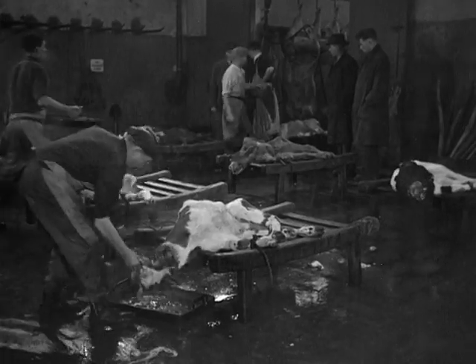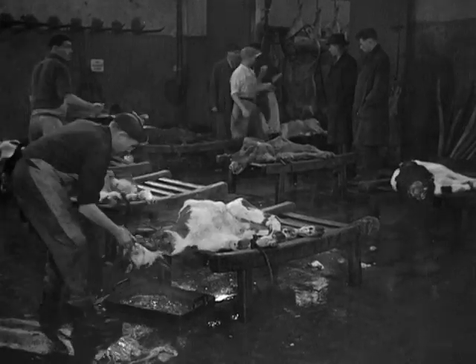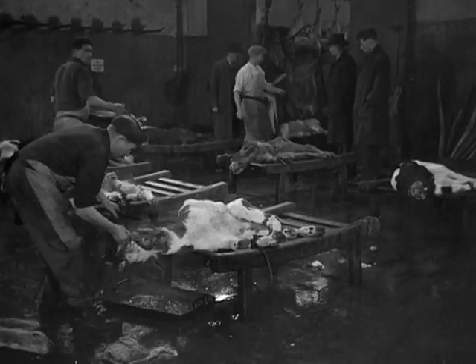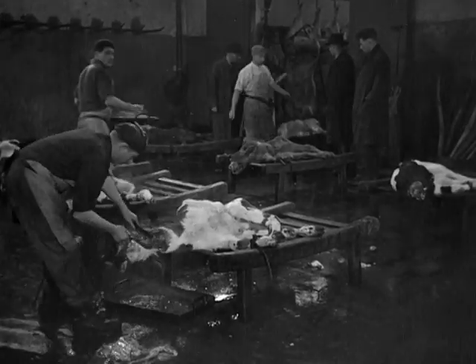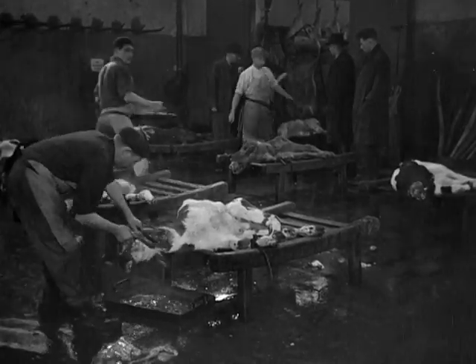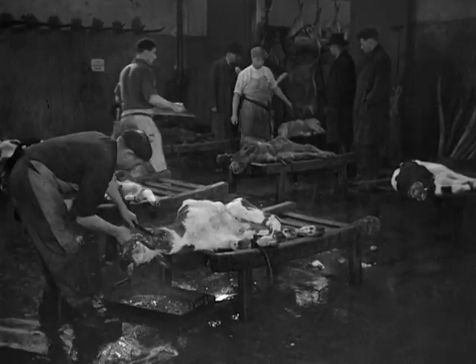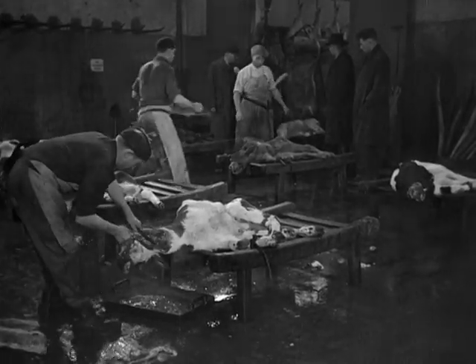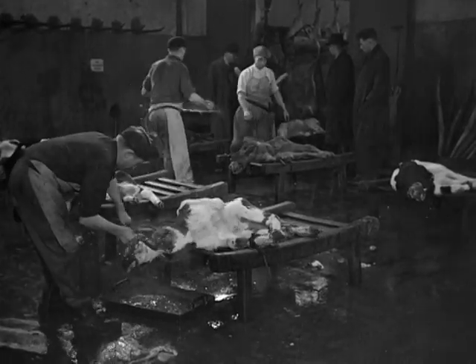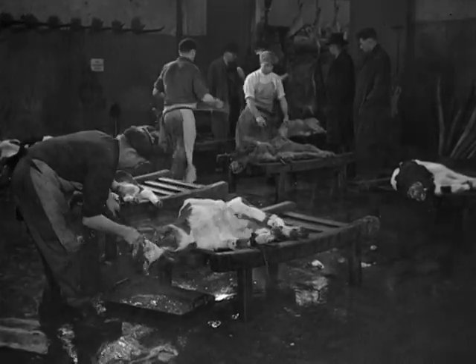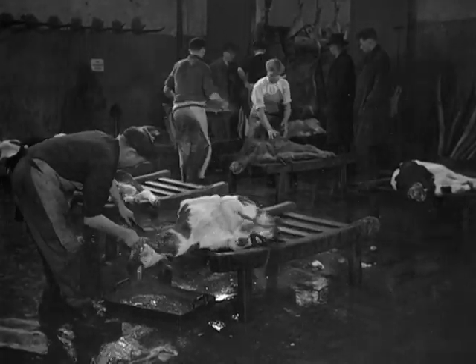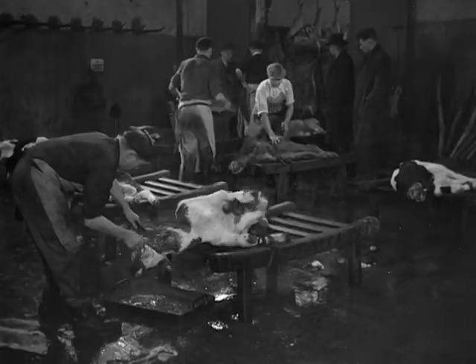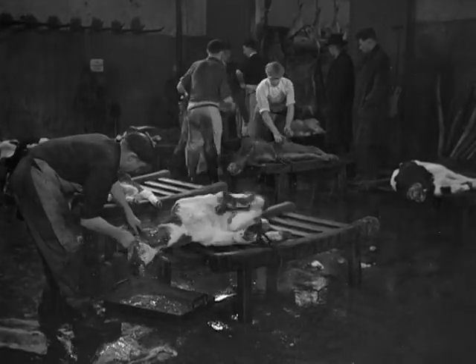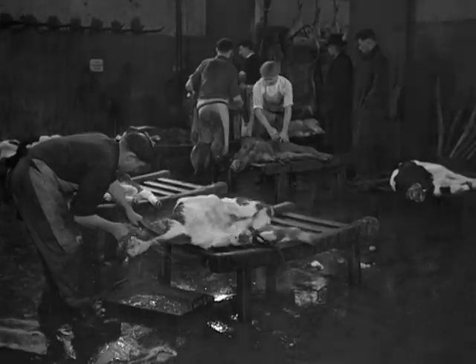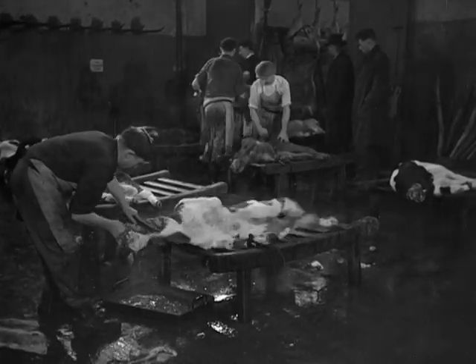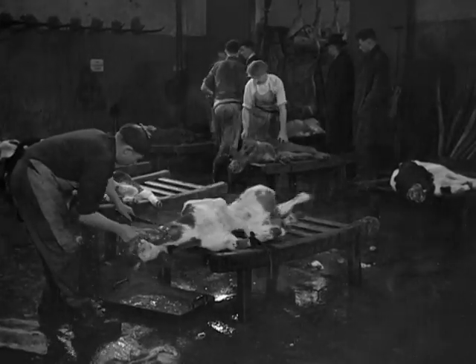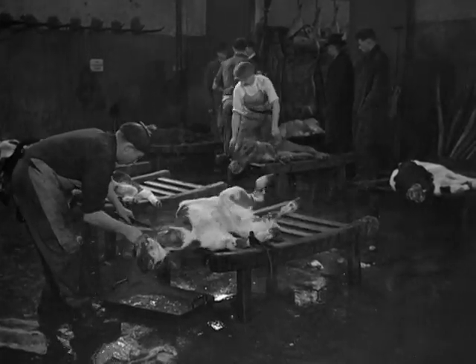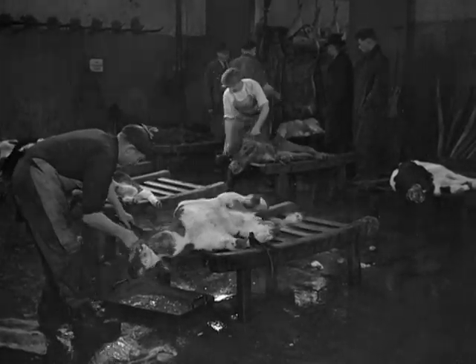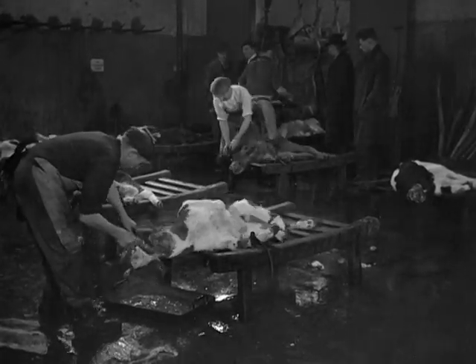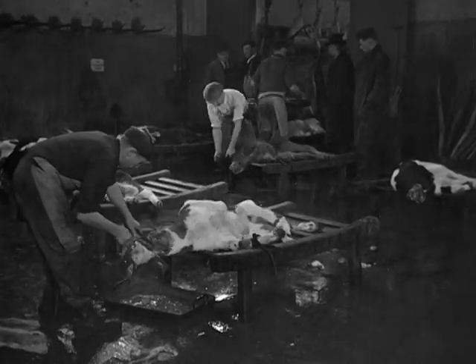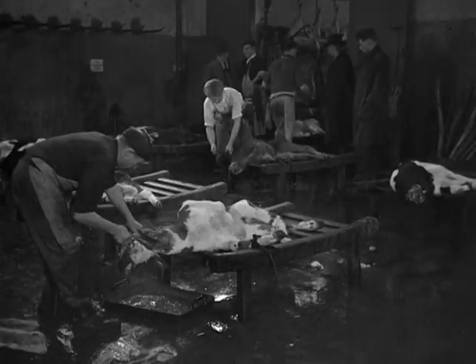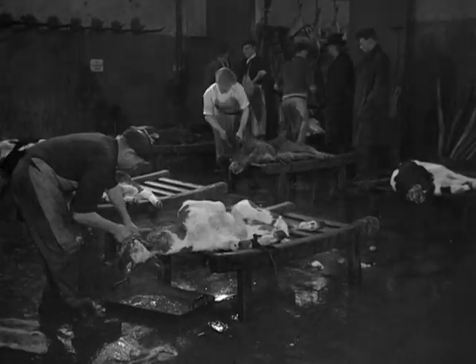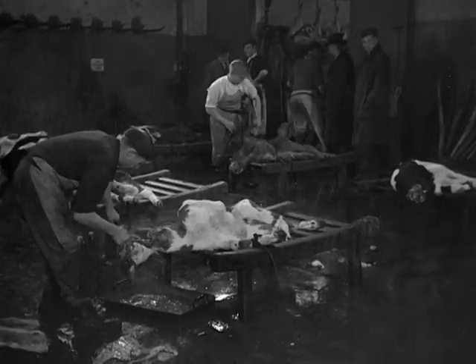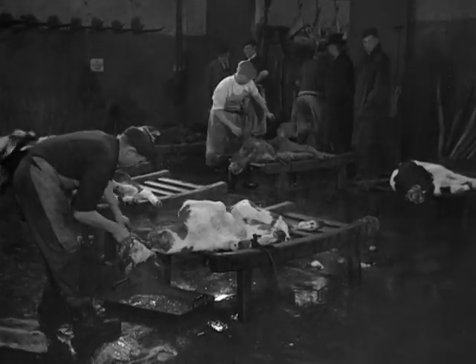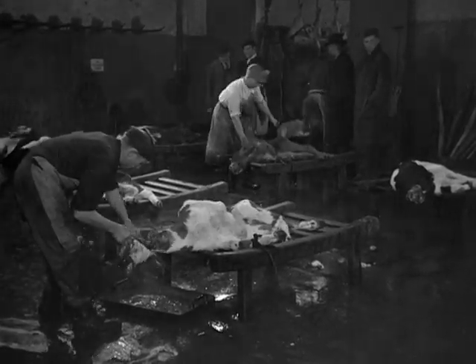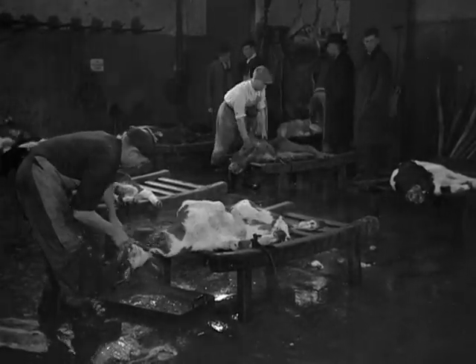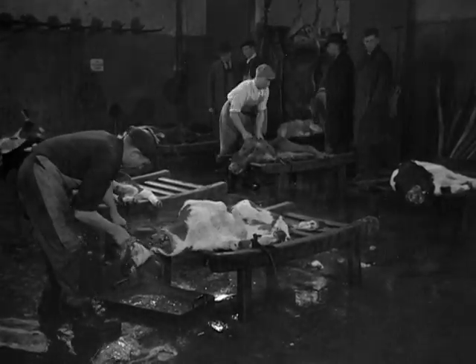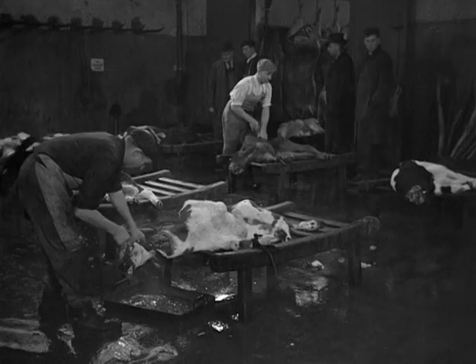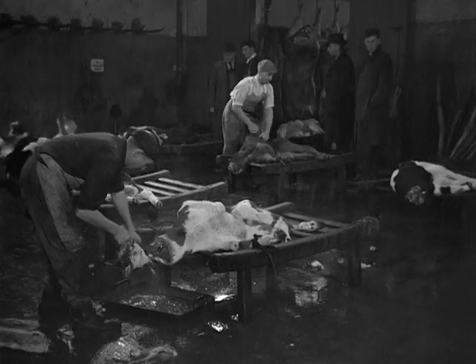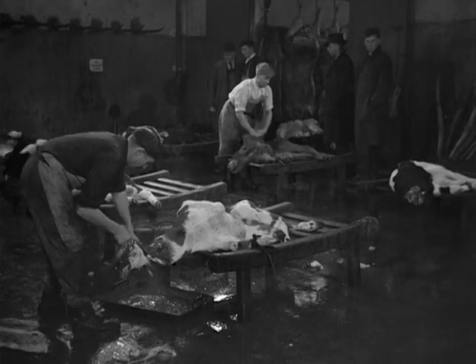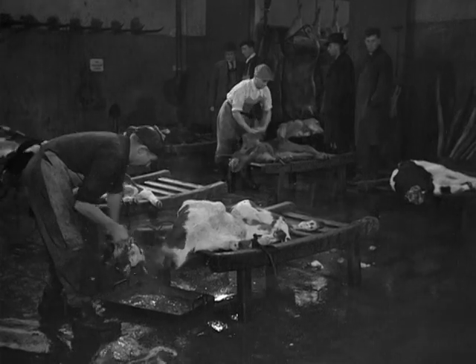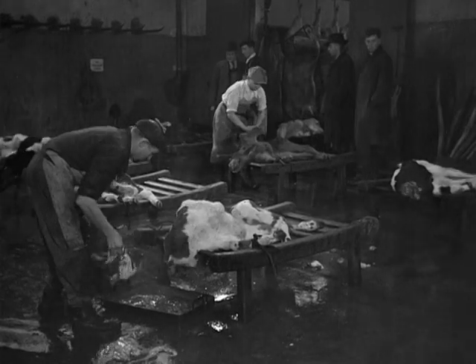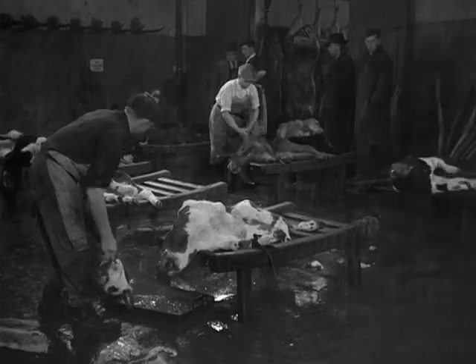A dead animal still has reflexes, signs of a purely vegetative life.